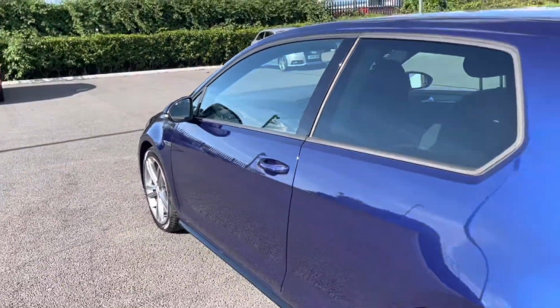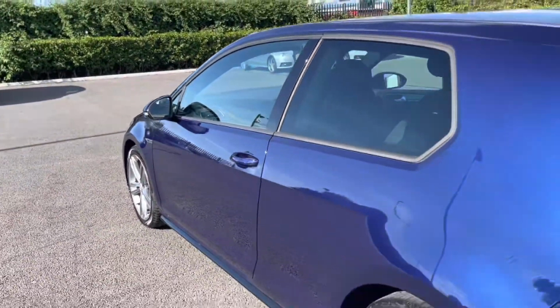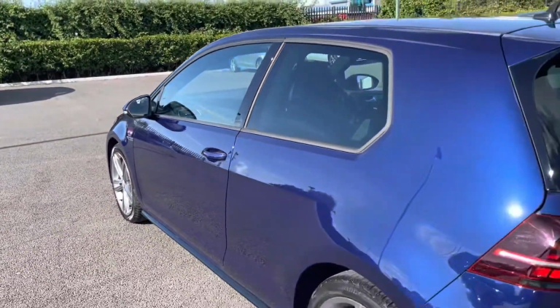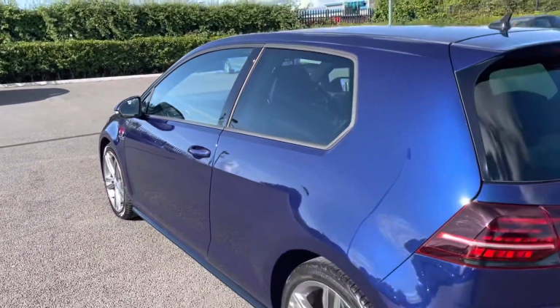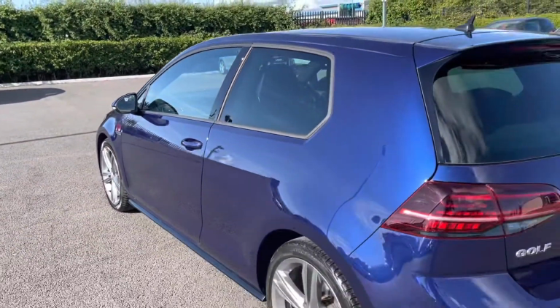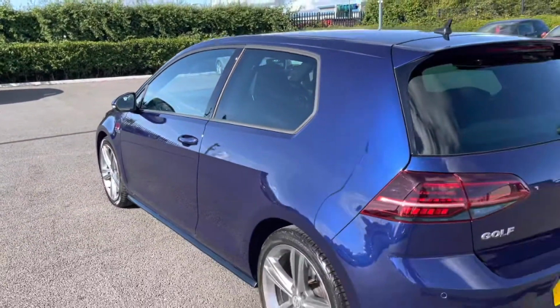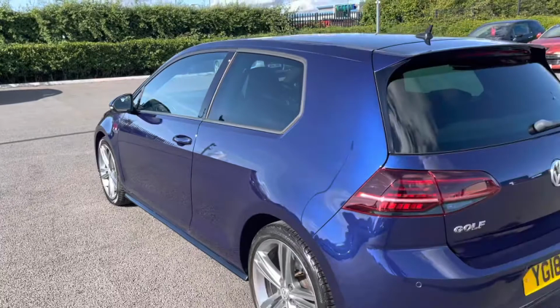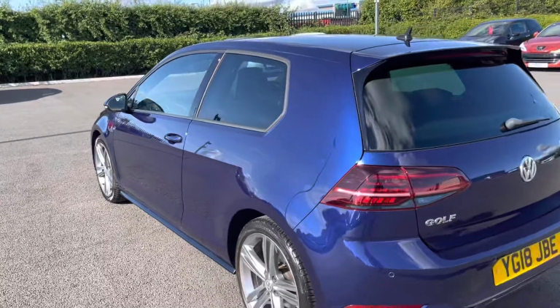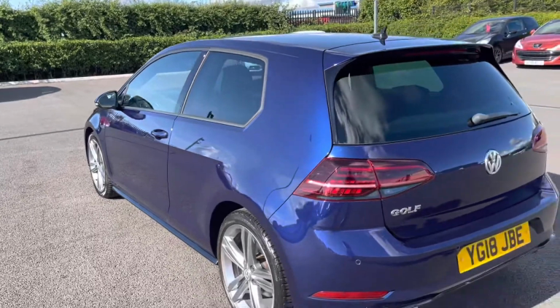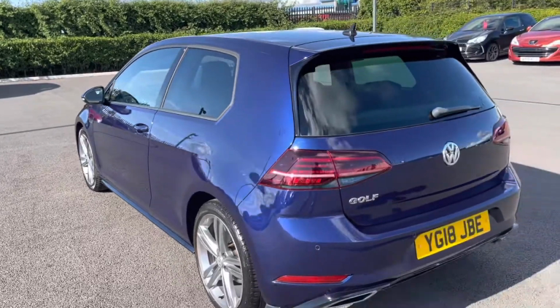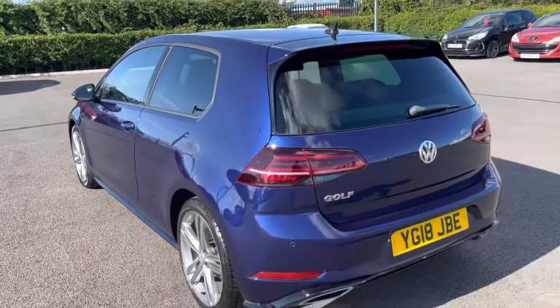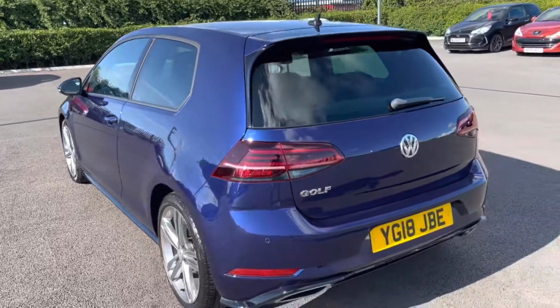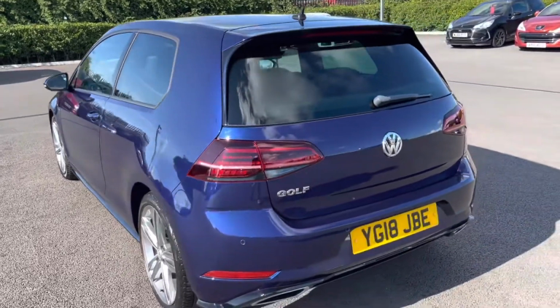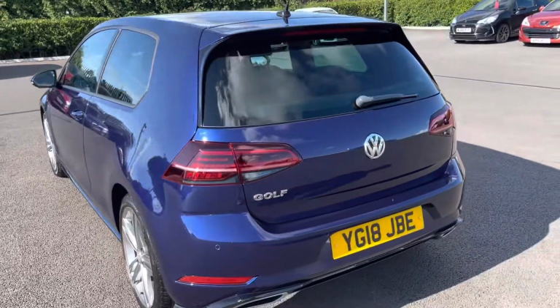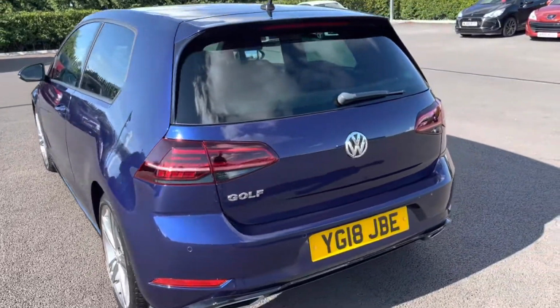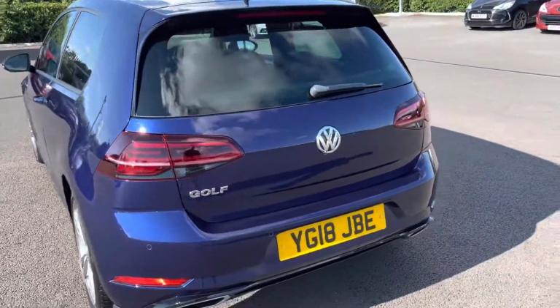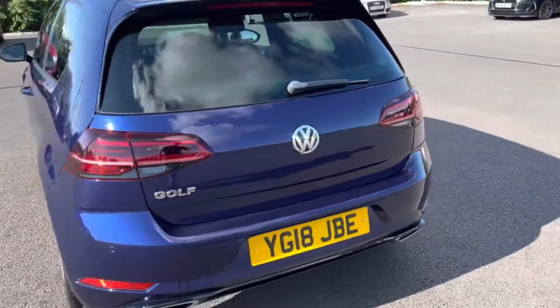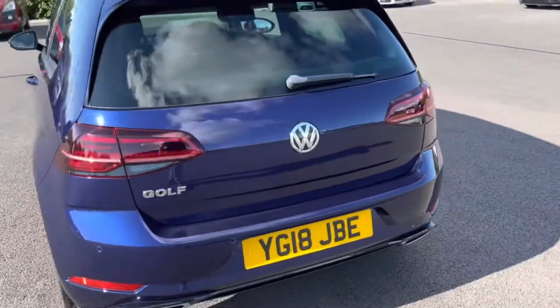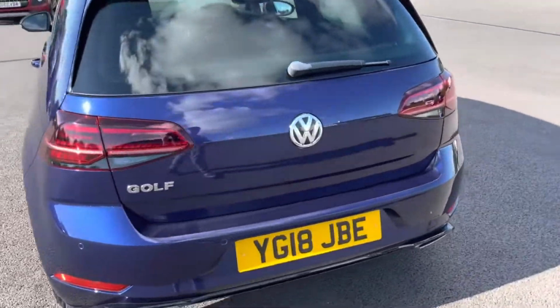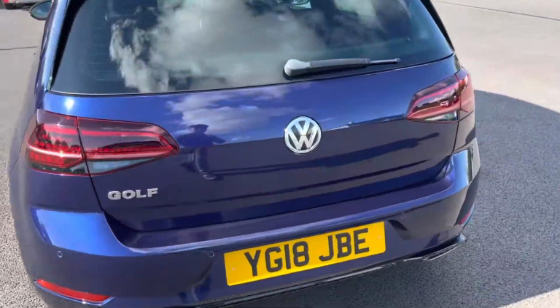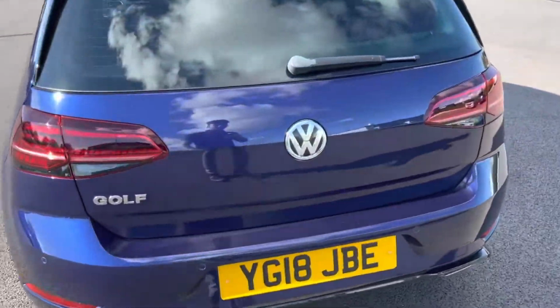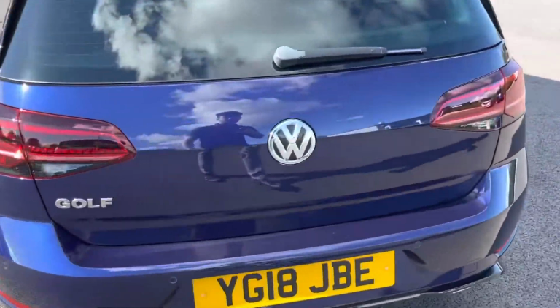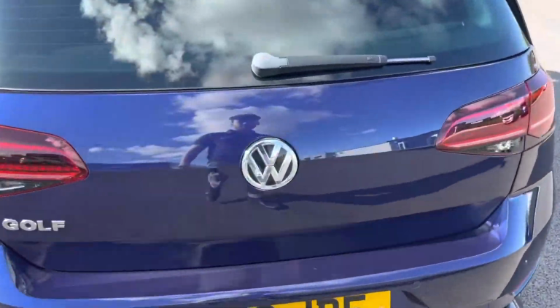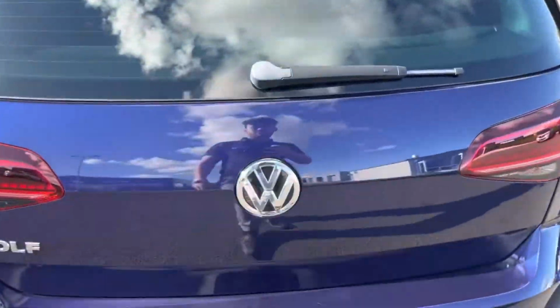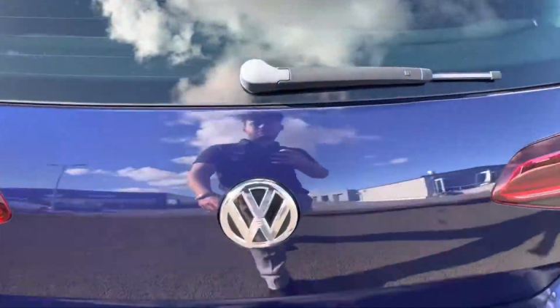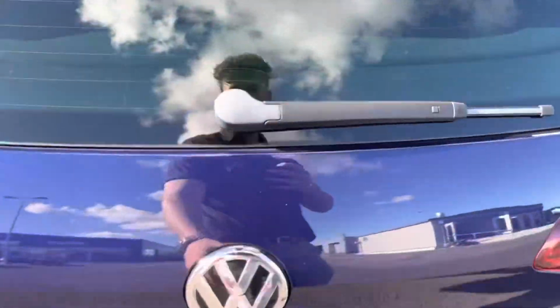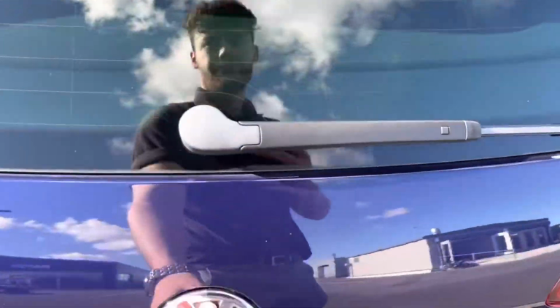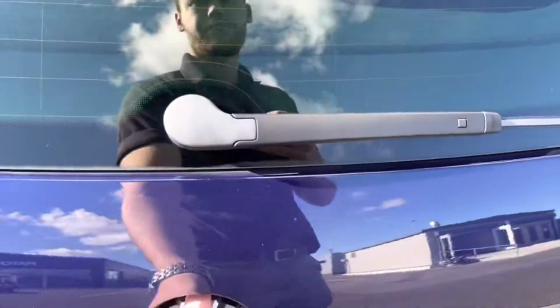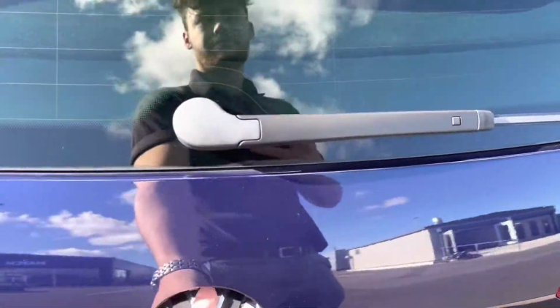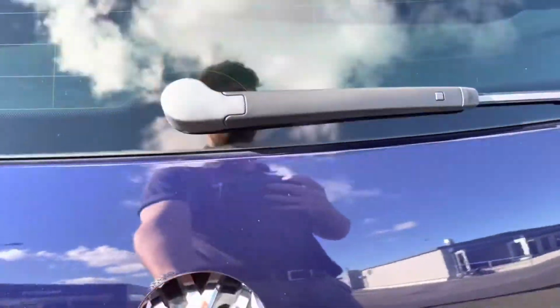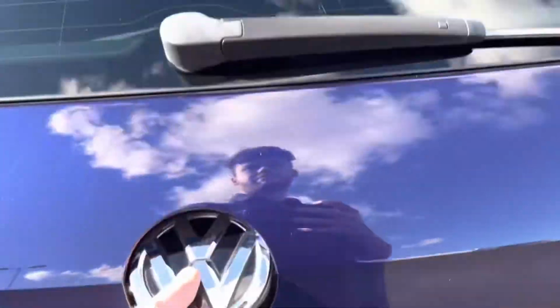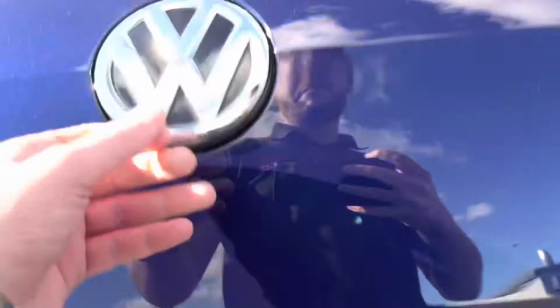Moving around to the back, the car comes with rear LED taillights featuring a sweeping indicators motion as well.